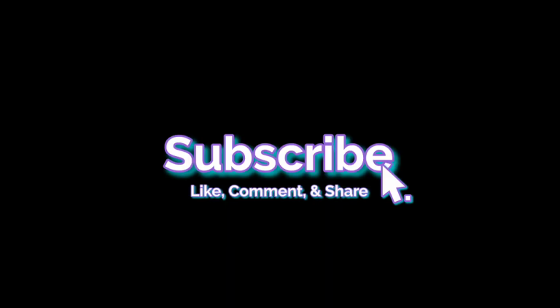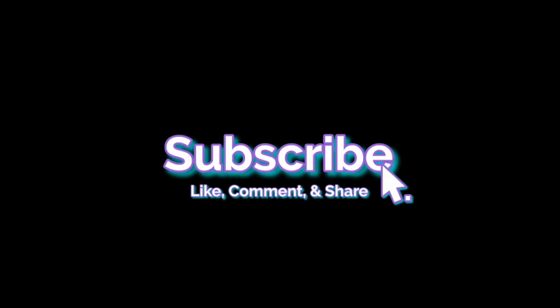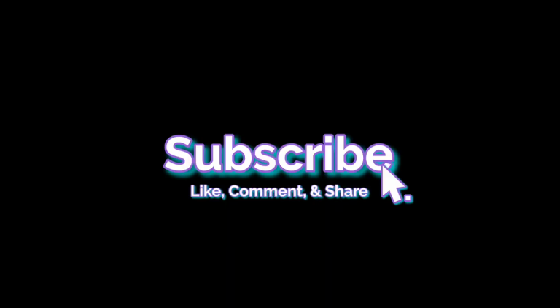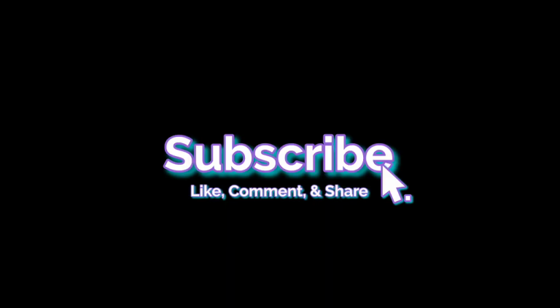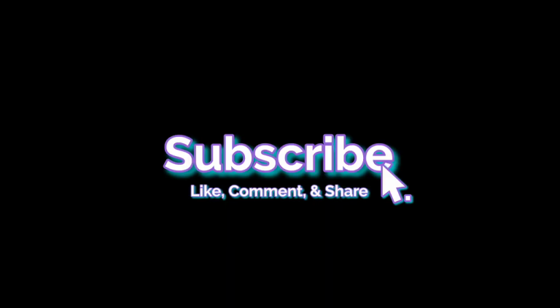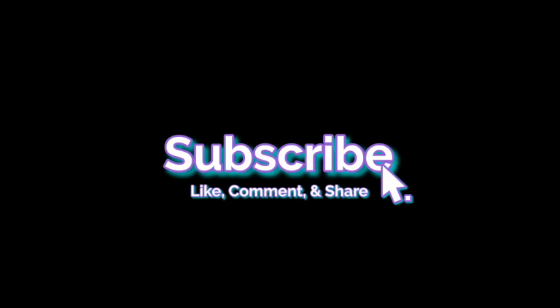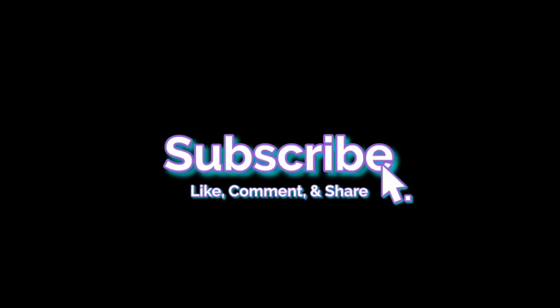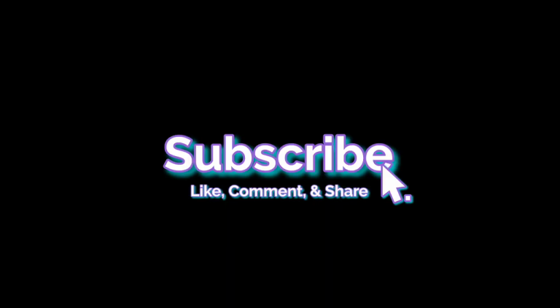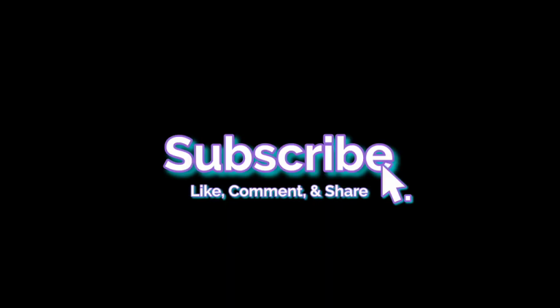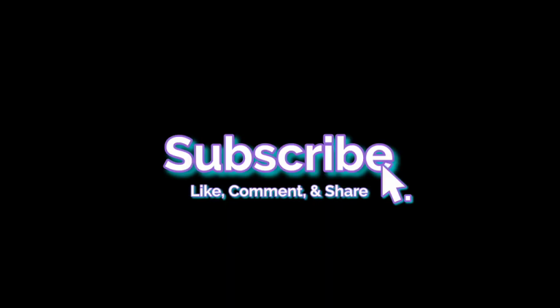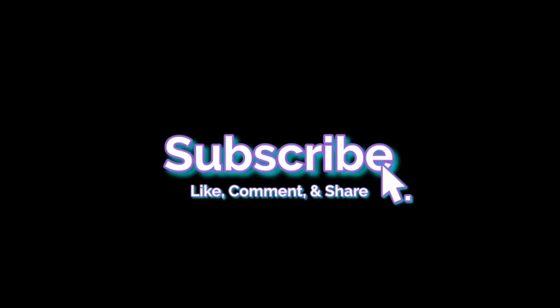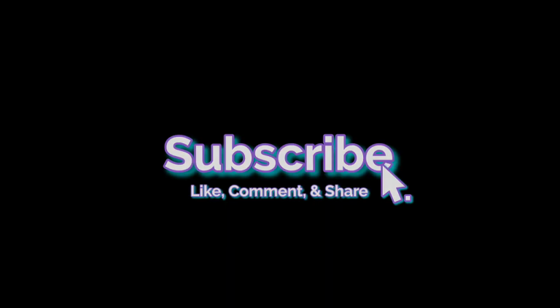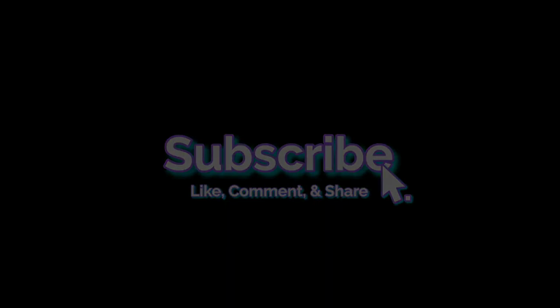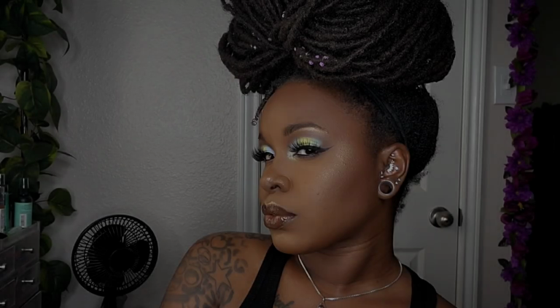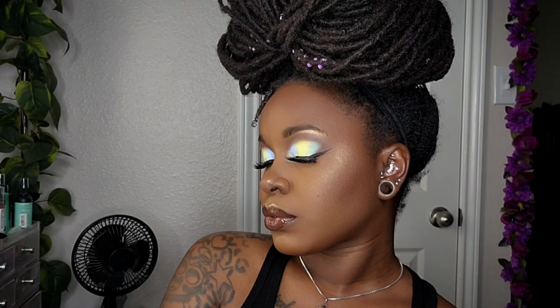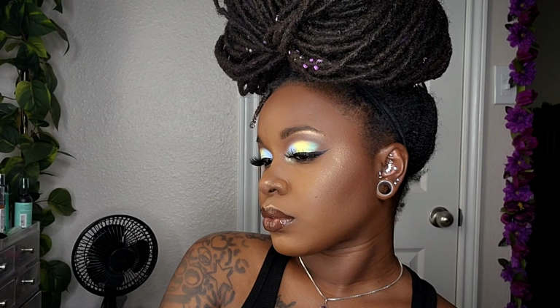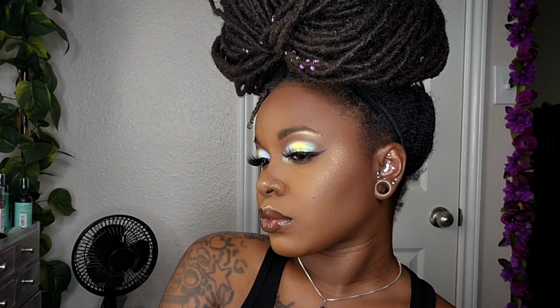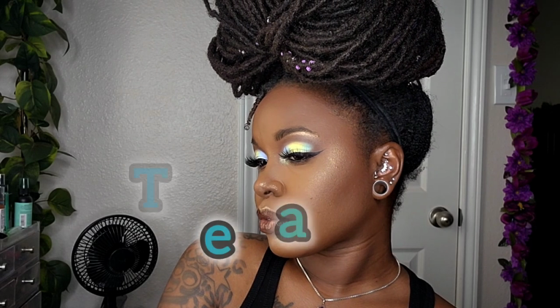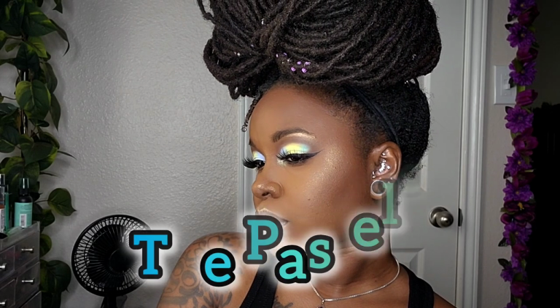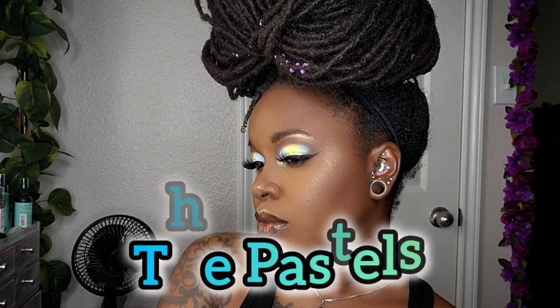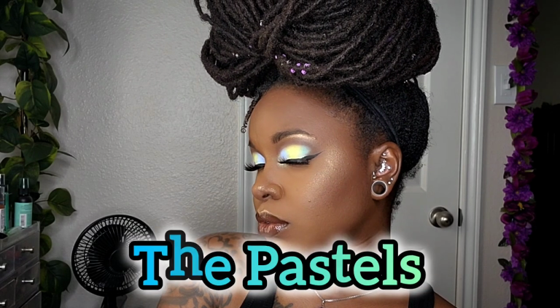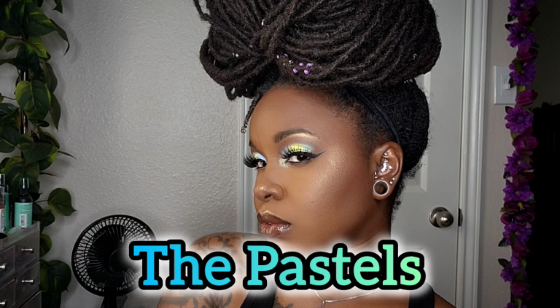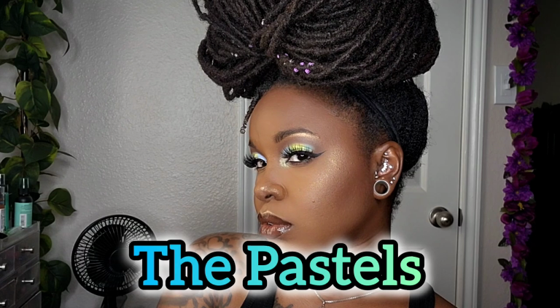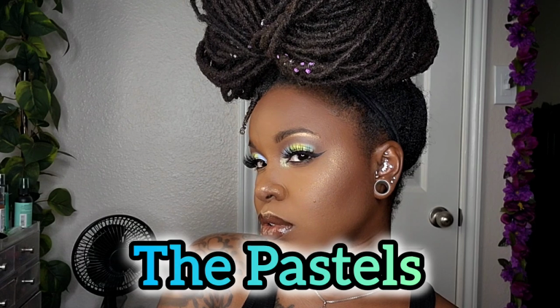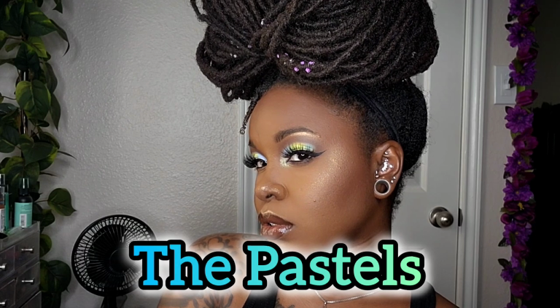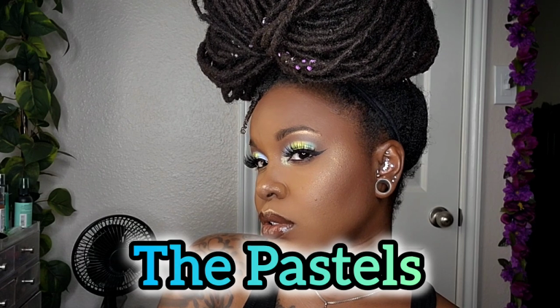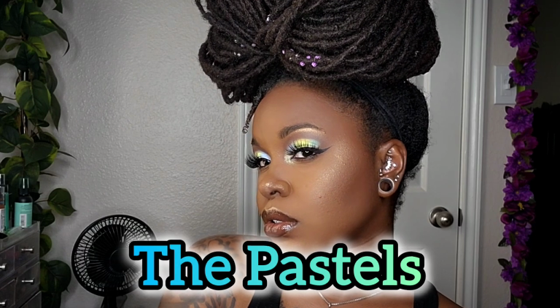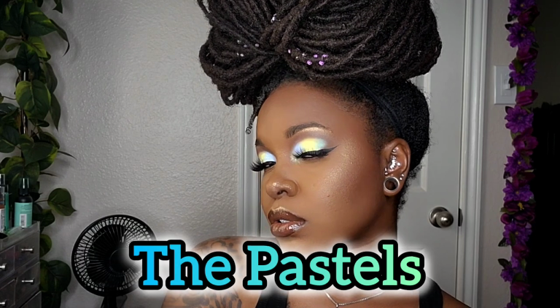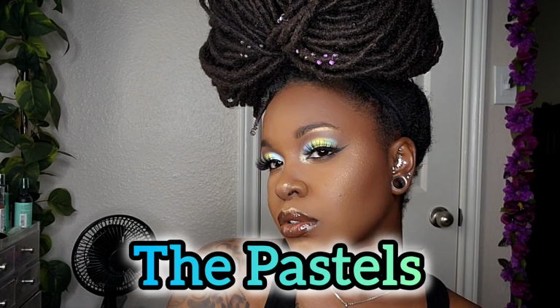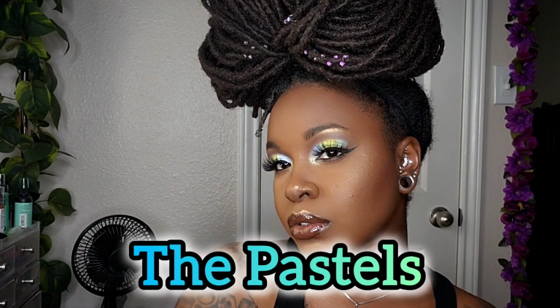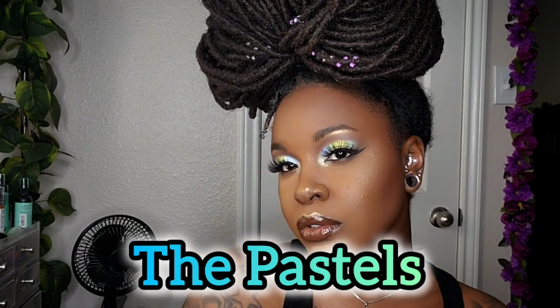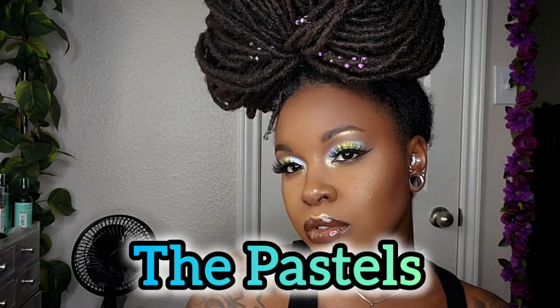Welcome back to my channel — don't forget to like, comment, share, and subscribe. I'm back with another makeup look; I call this one 'The Pastels.' Stay tuned.